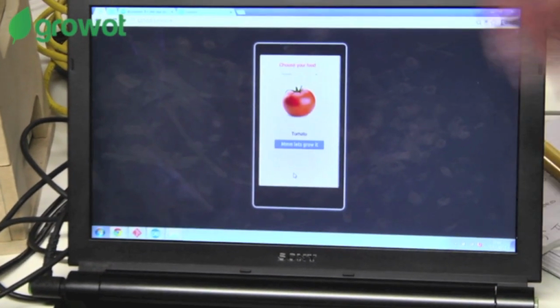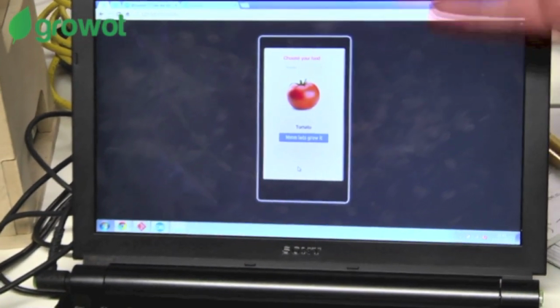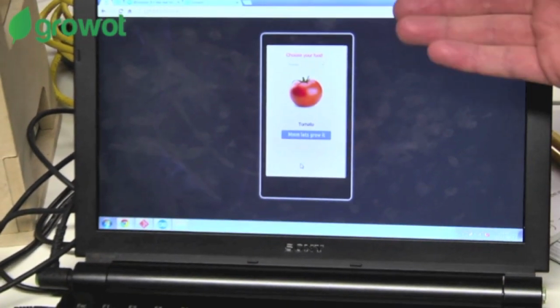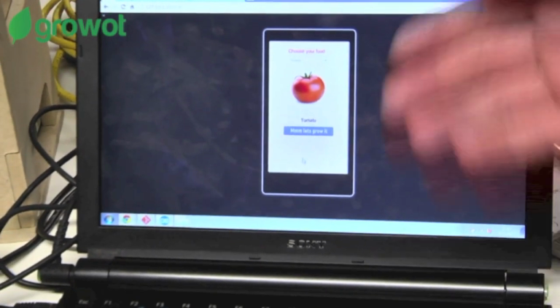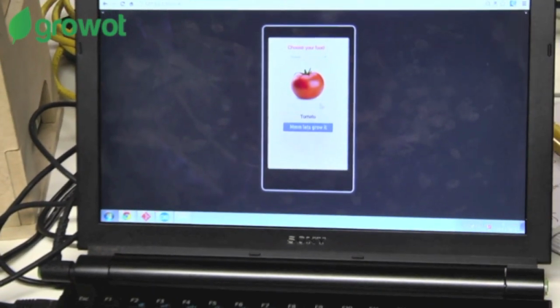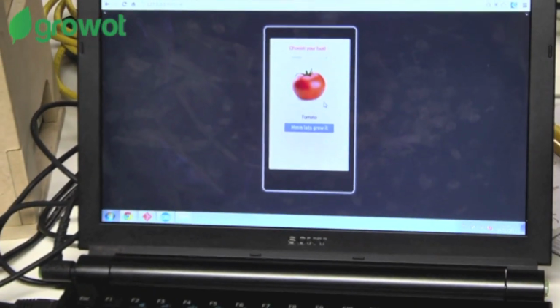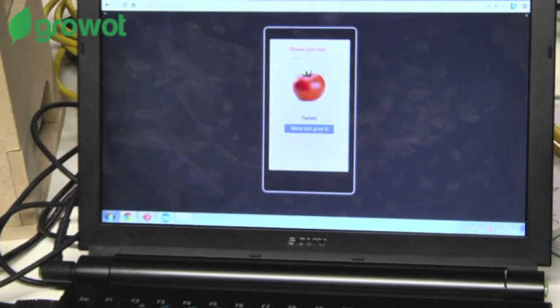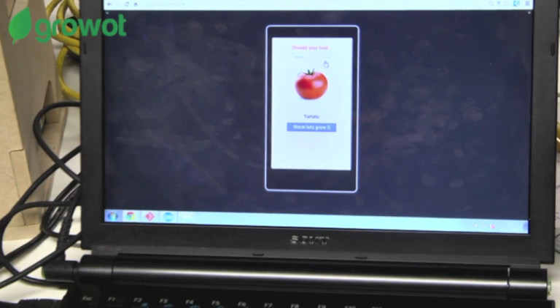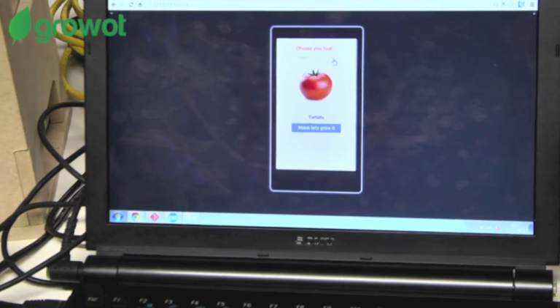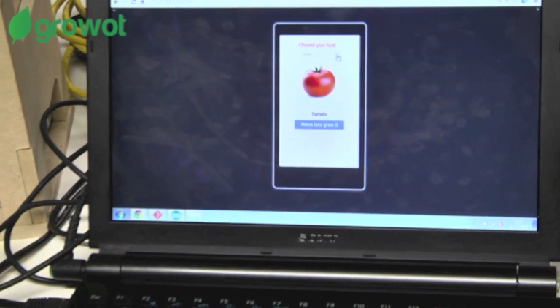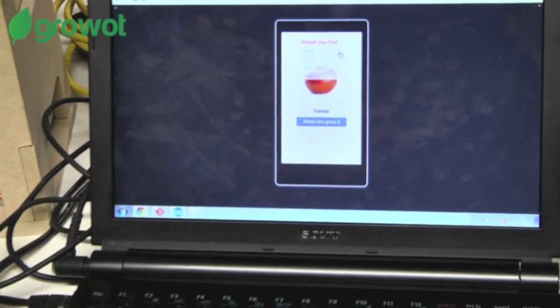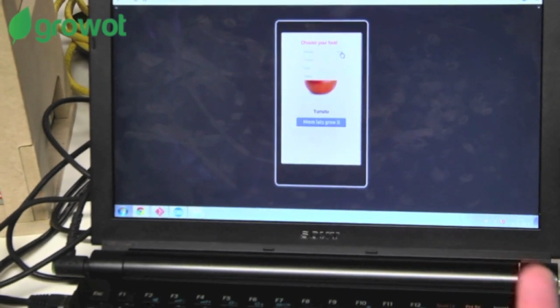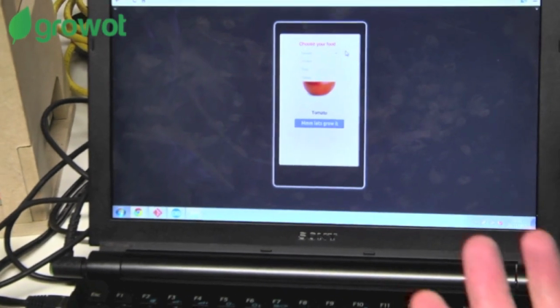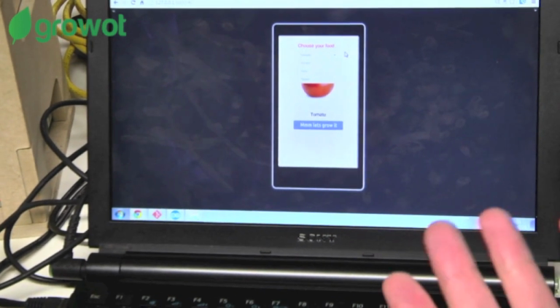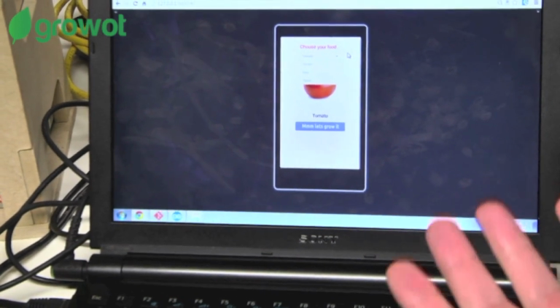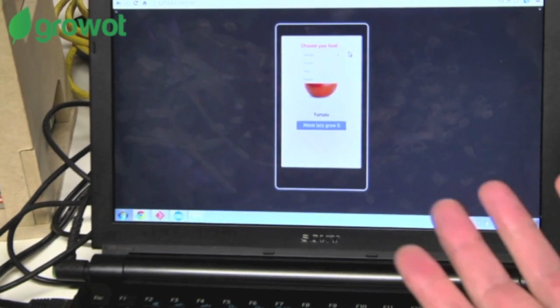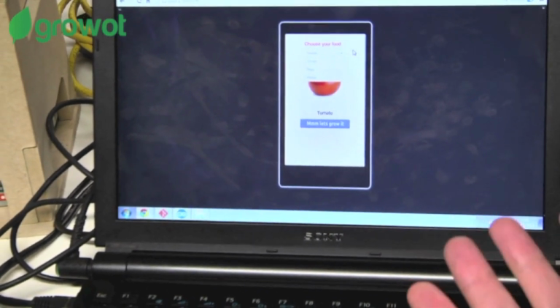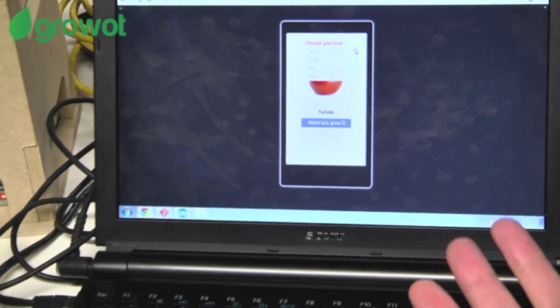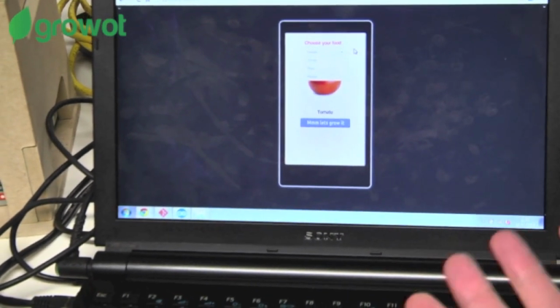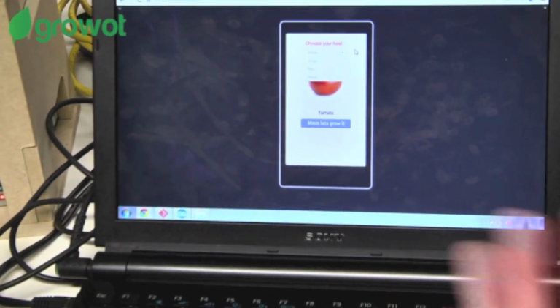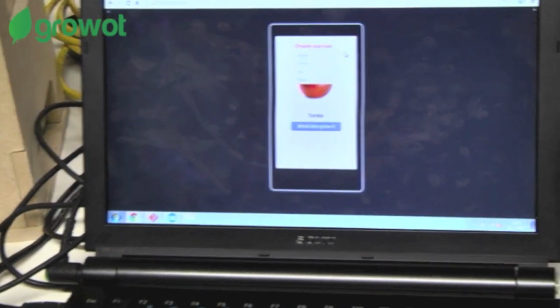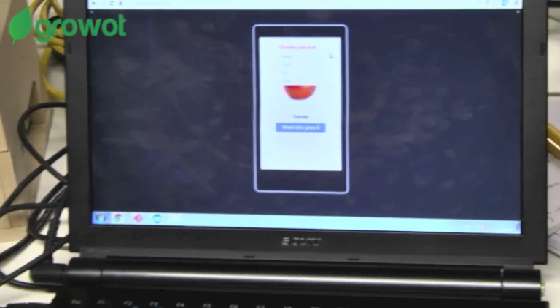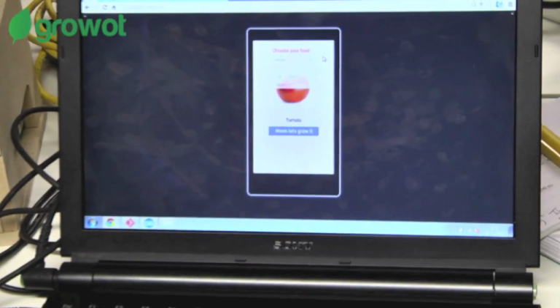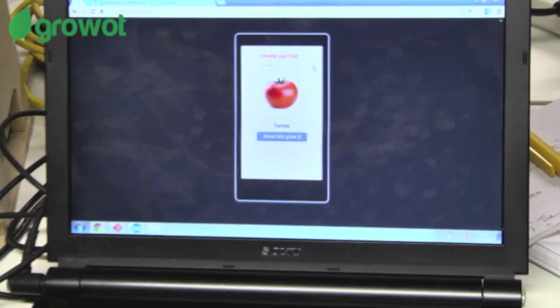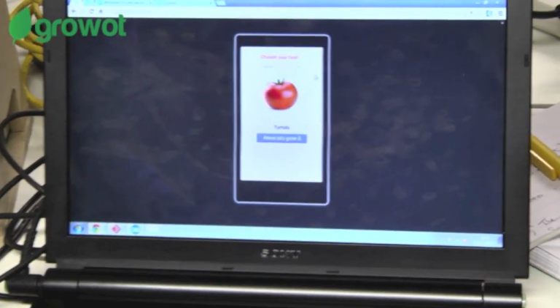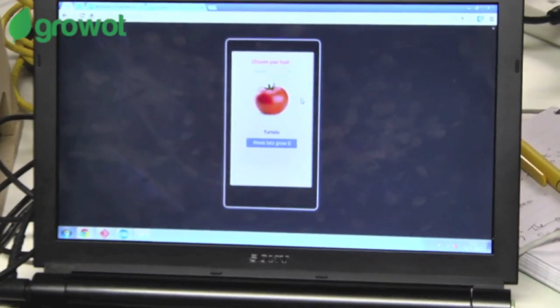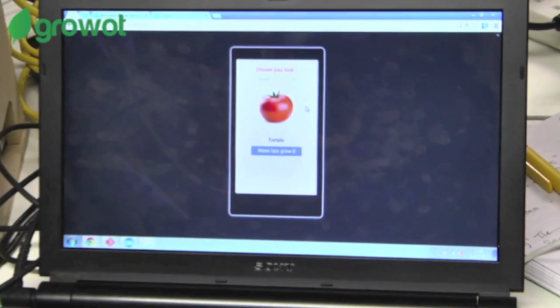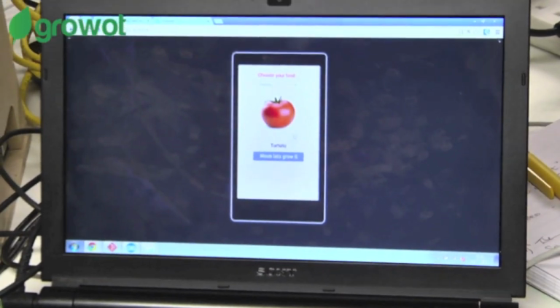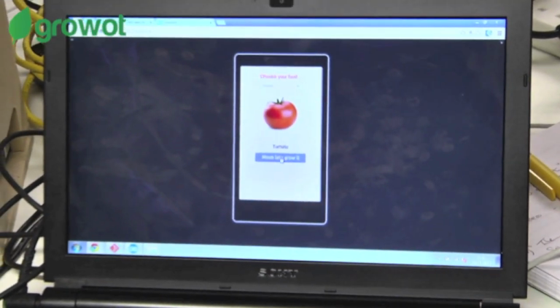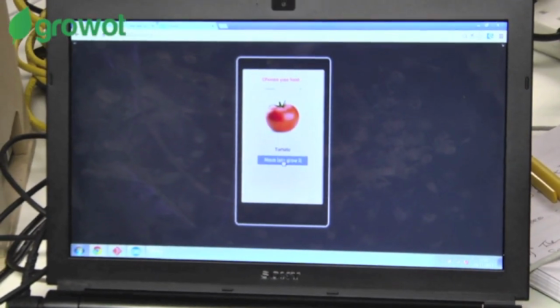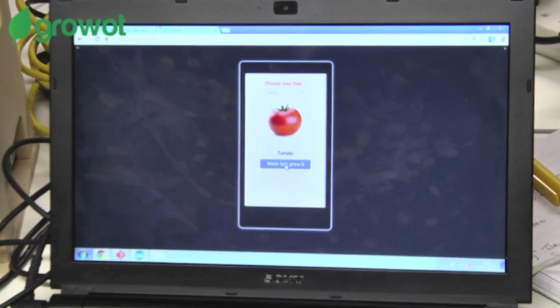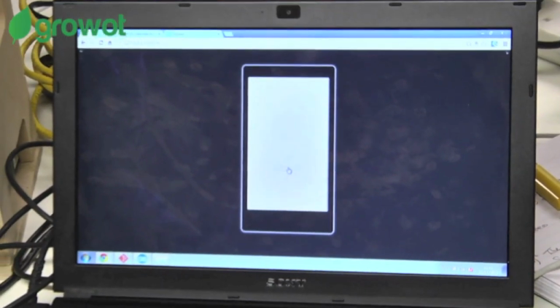Here we go. We can choose tomato, peas, or peppers. Let's choose tomato. Let's grow it.